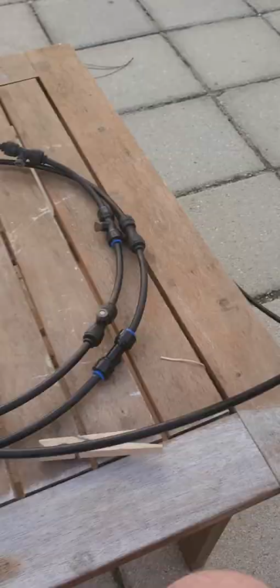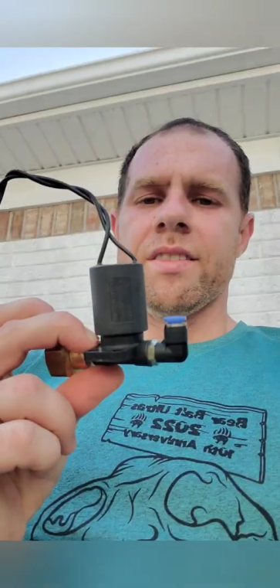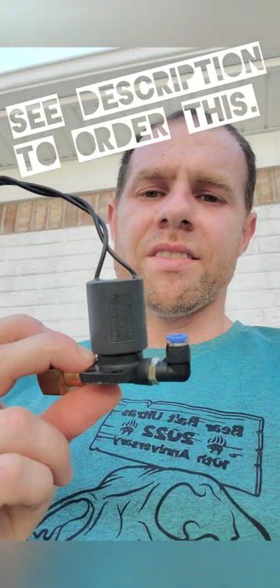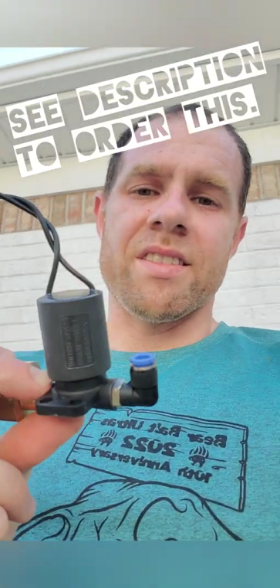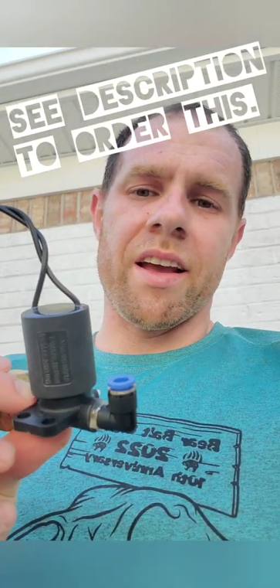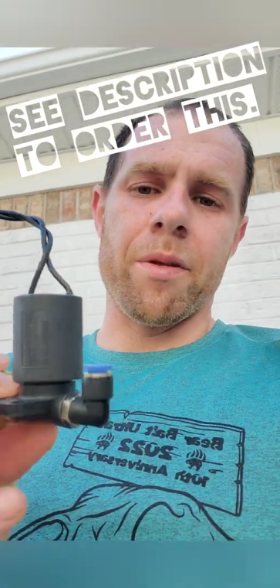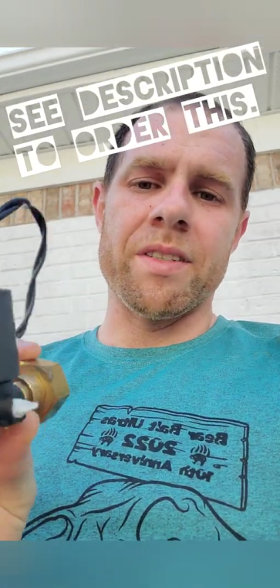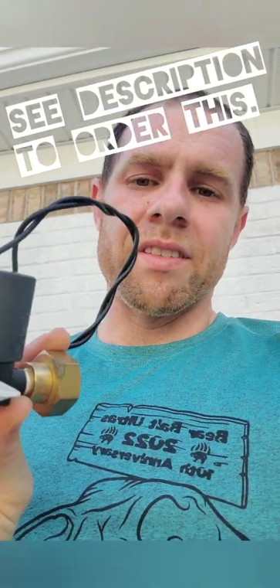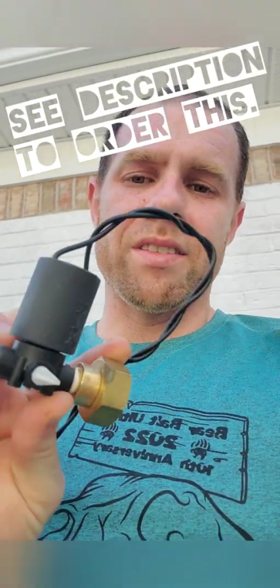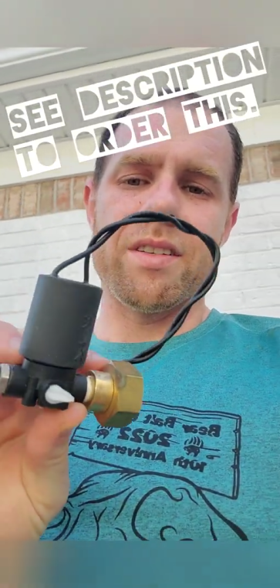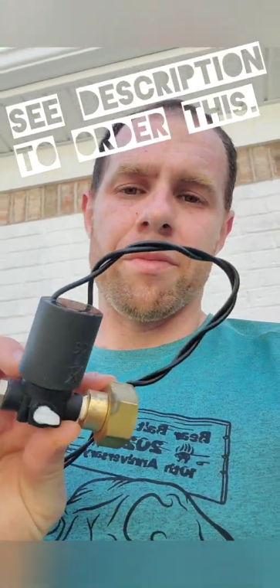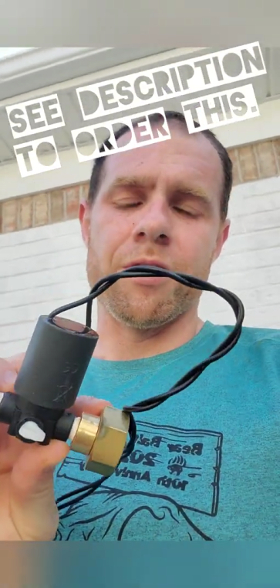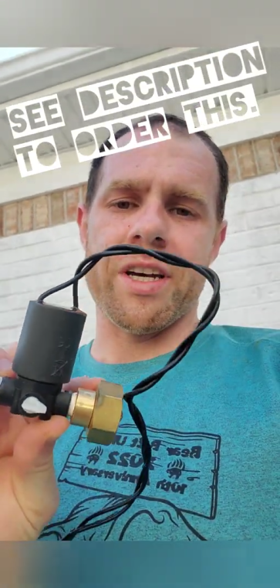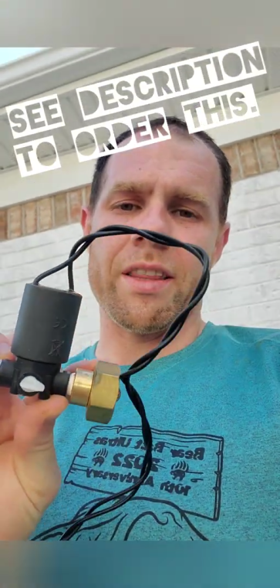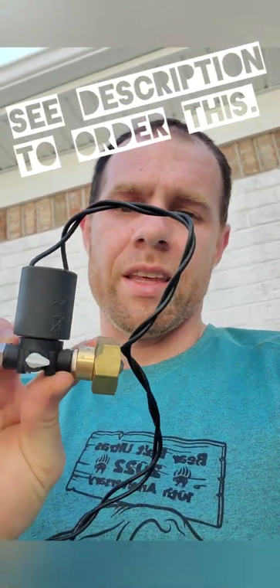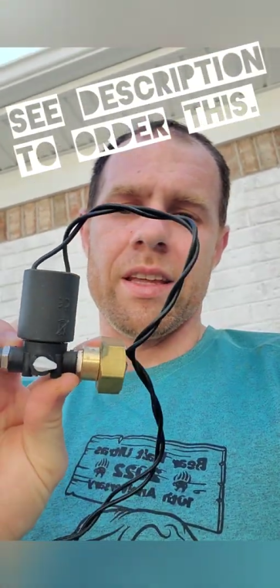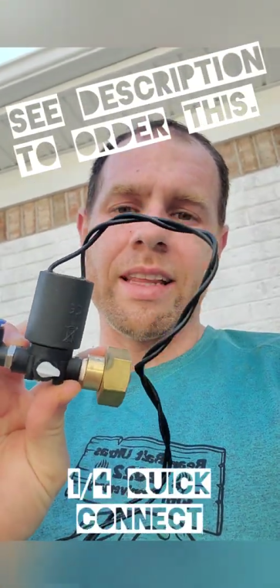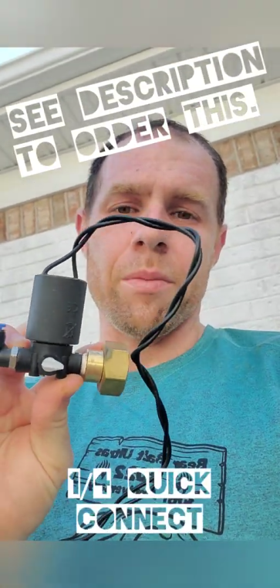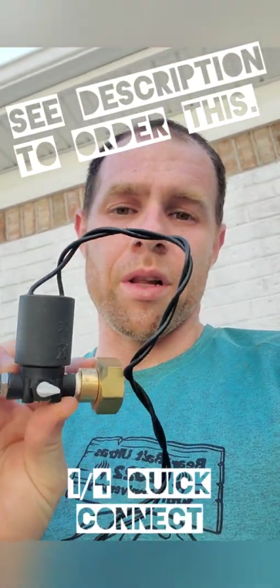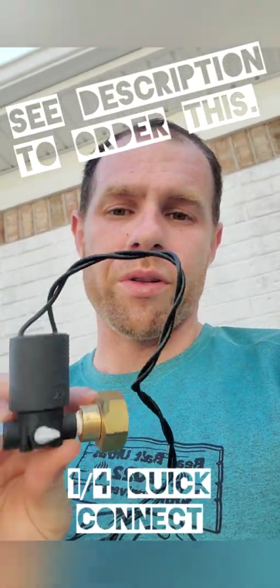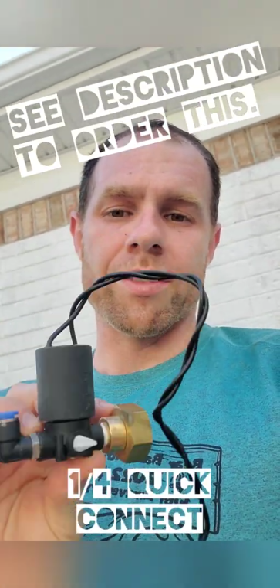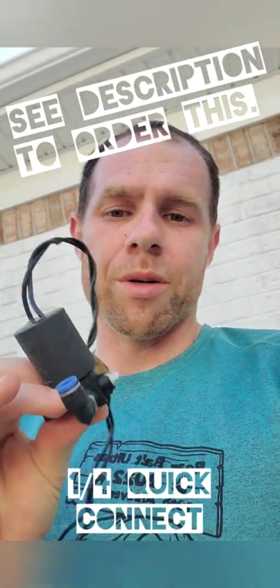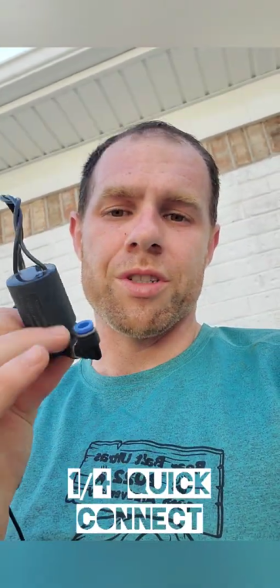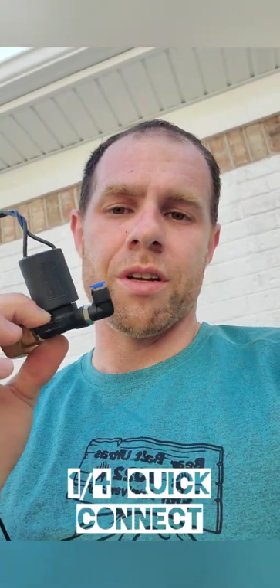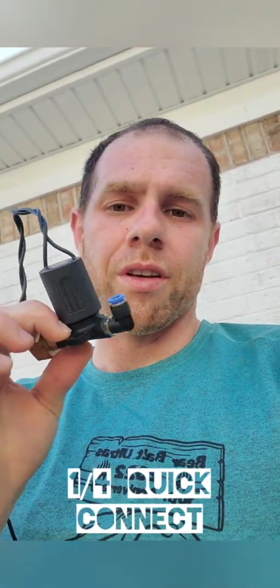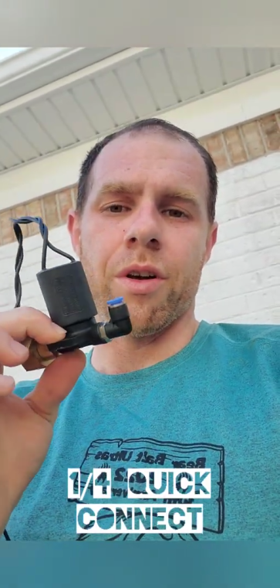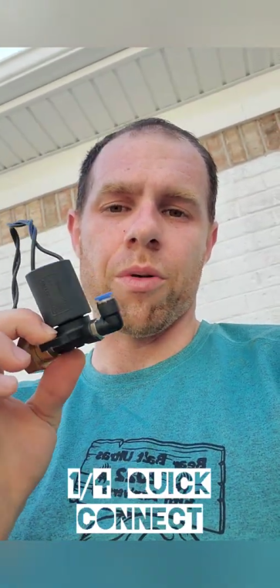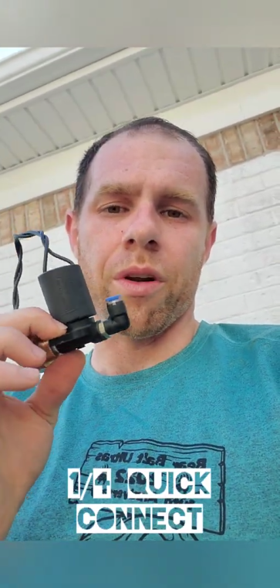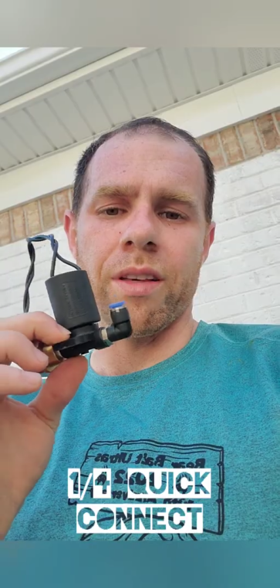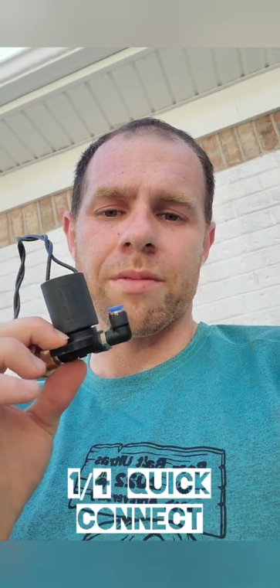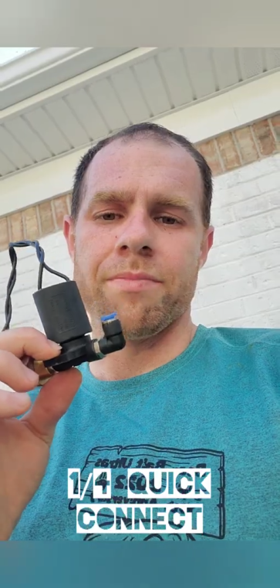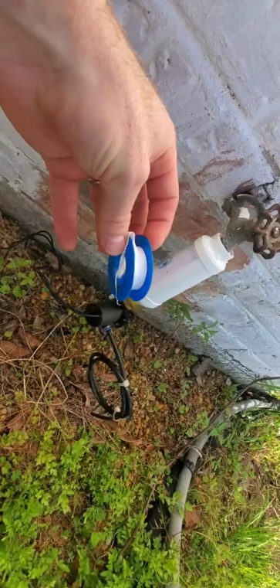This season setting up the misting system. If you check the link below in the description, you can order one of these.